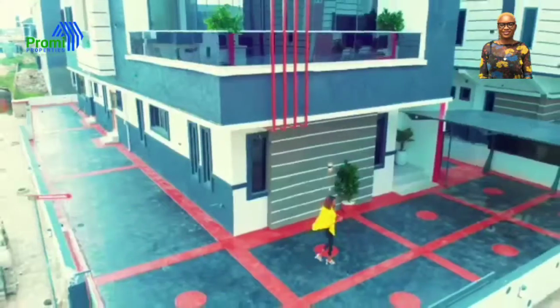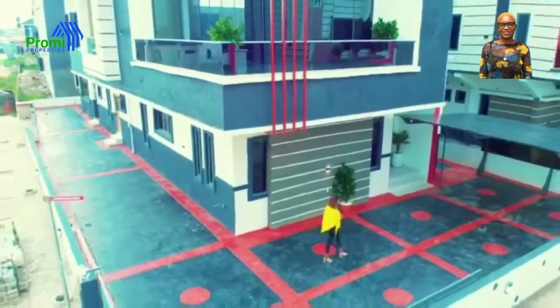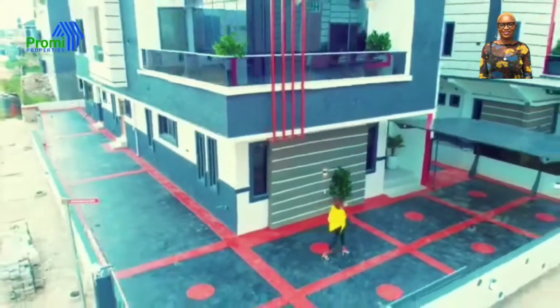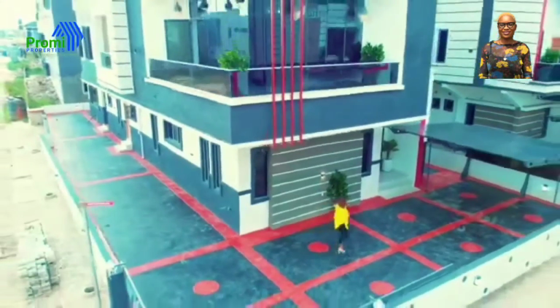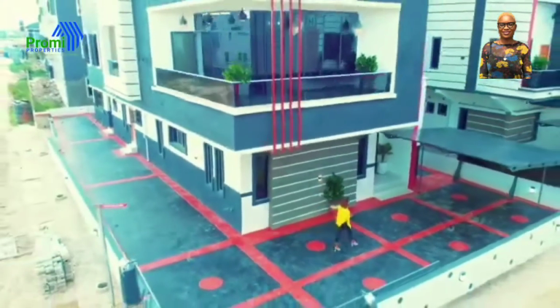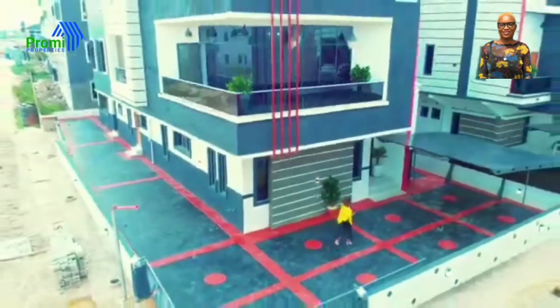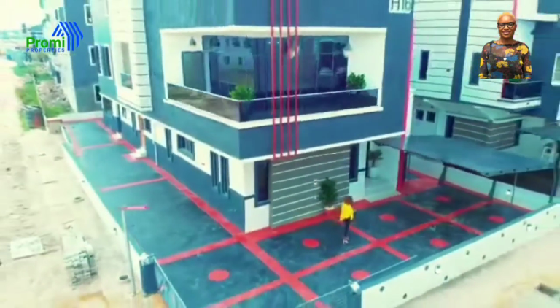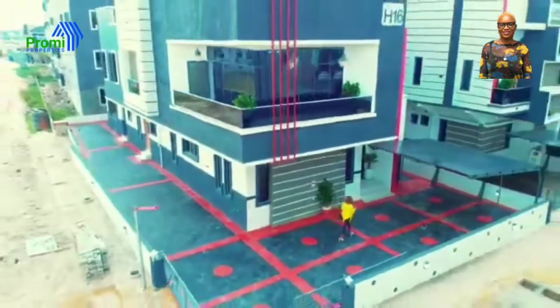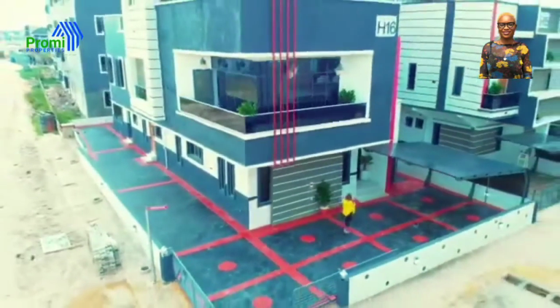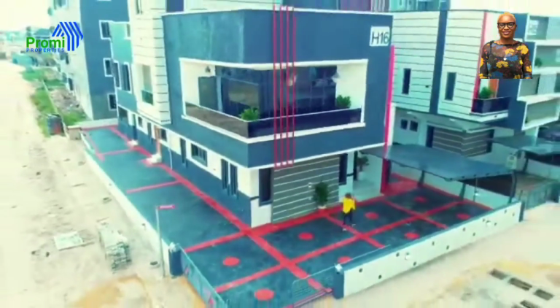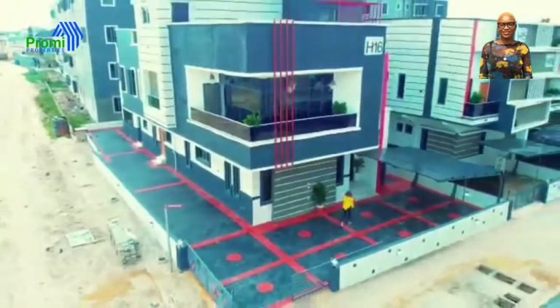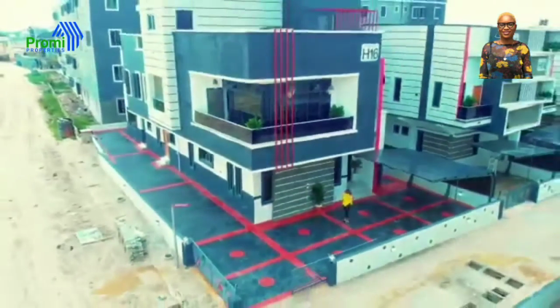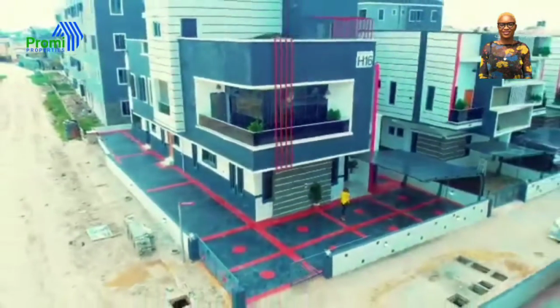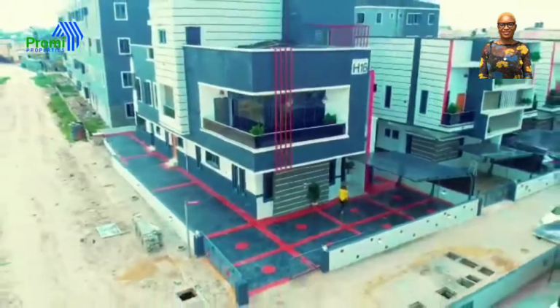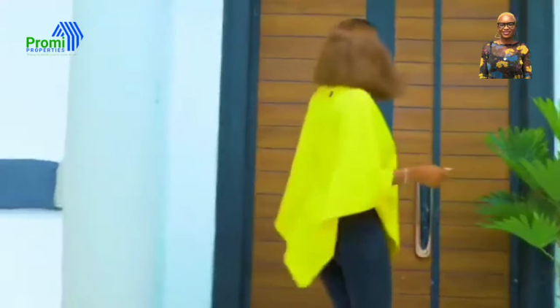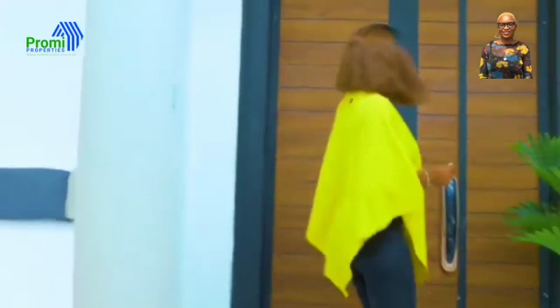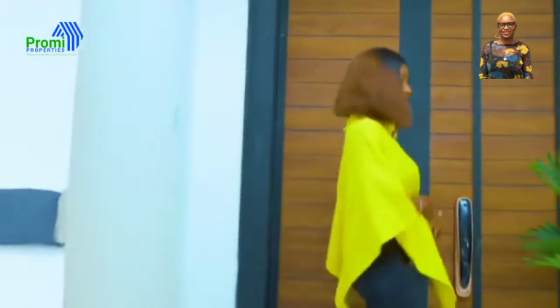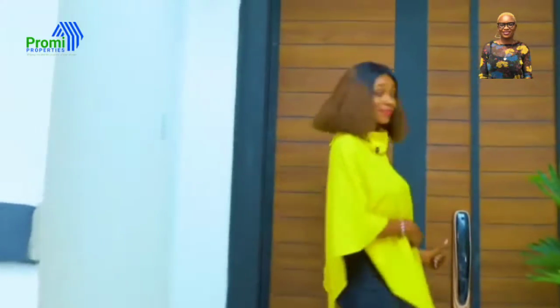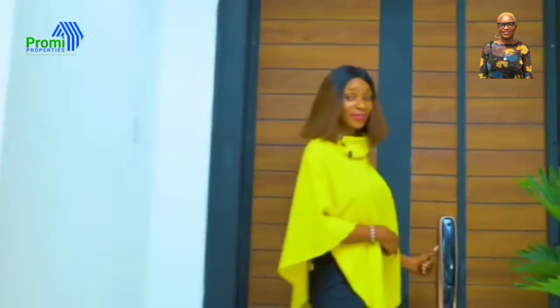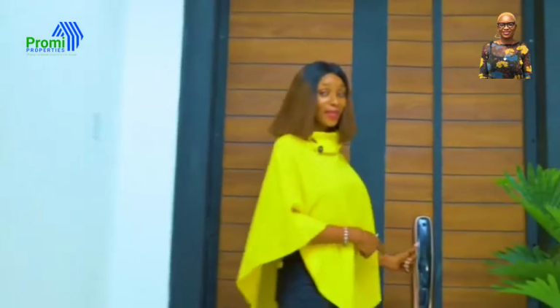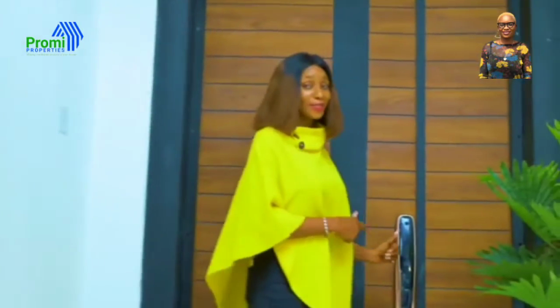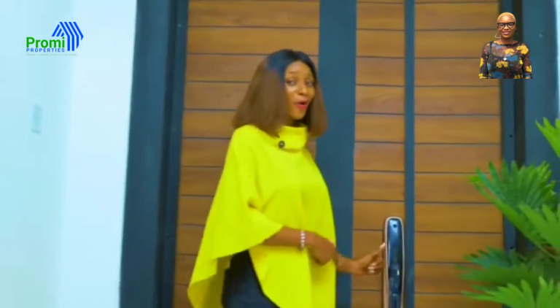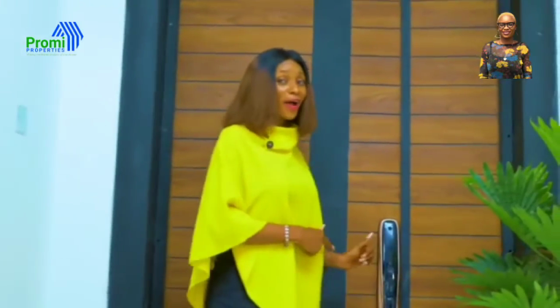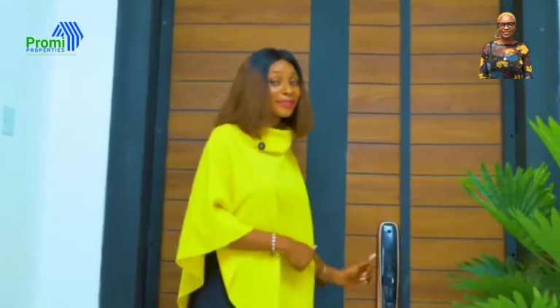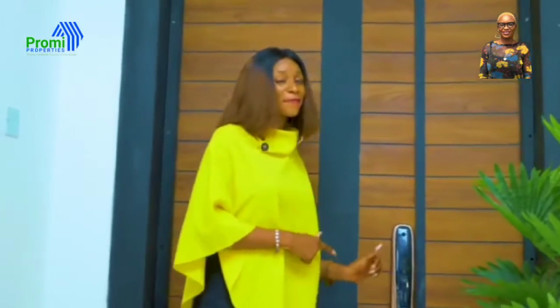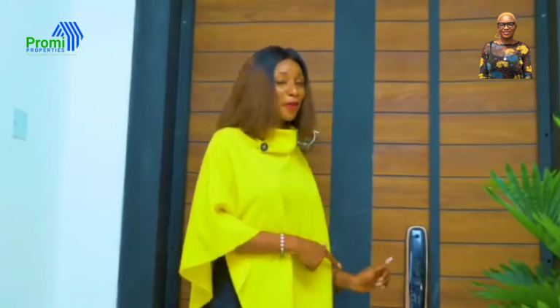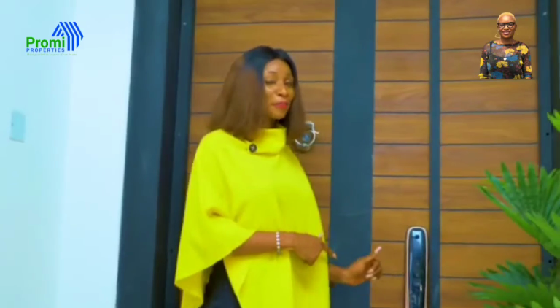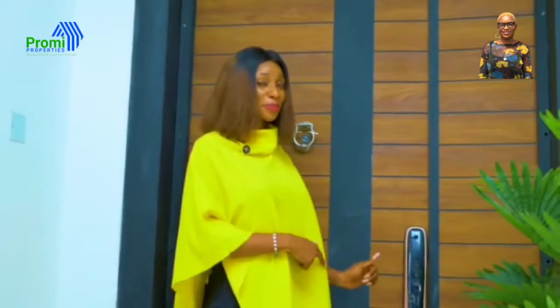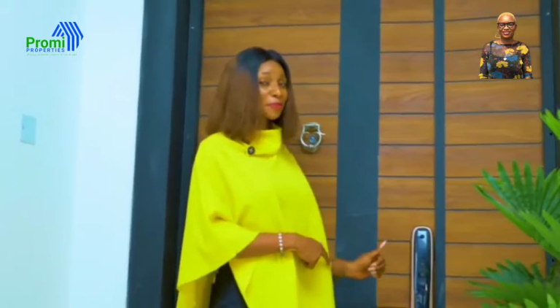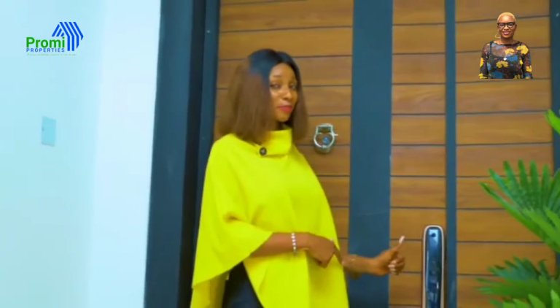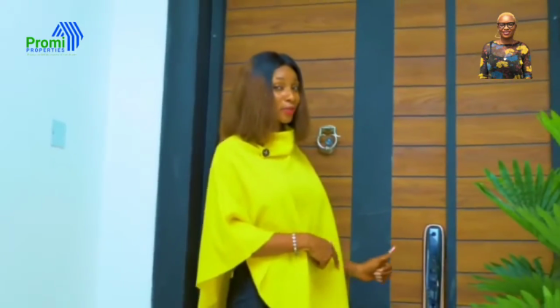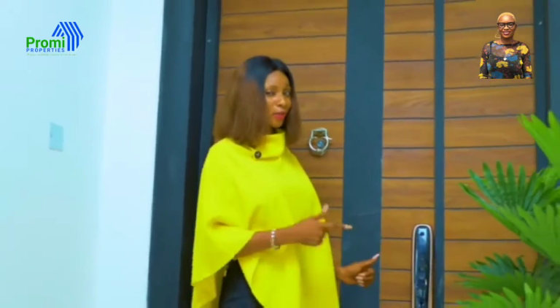Come with me, guys. As you can see, the door has a very beautiful smart lock.